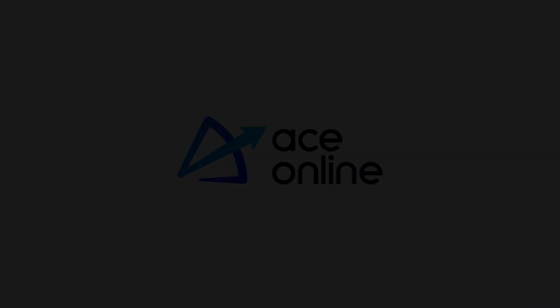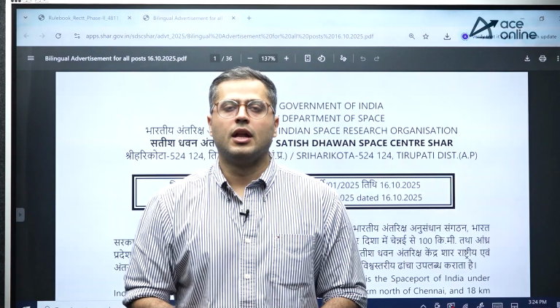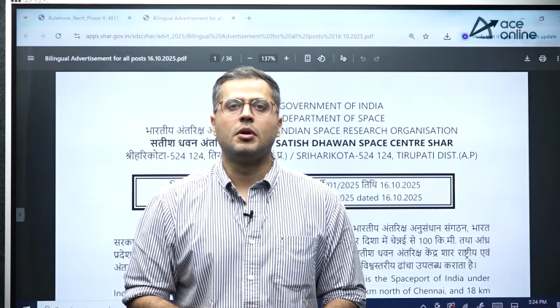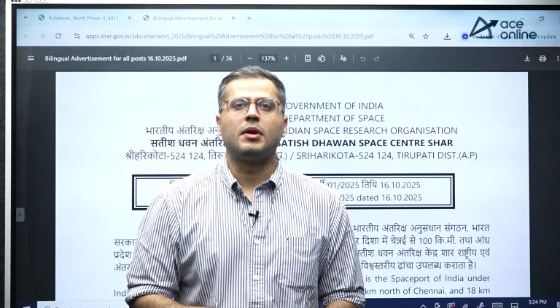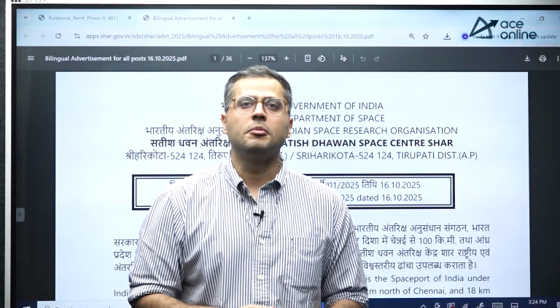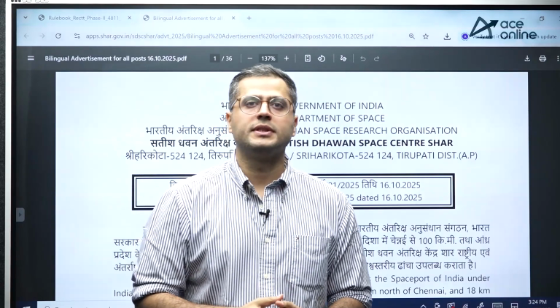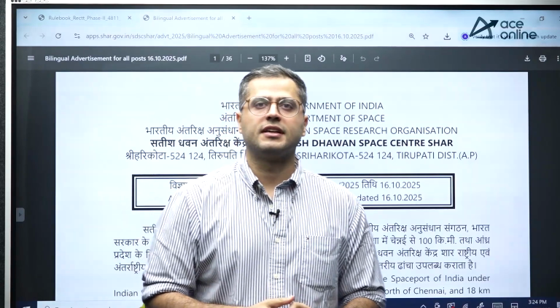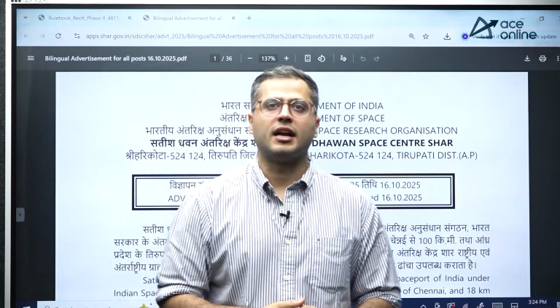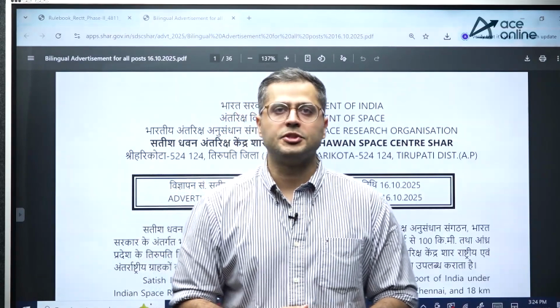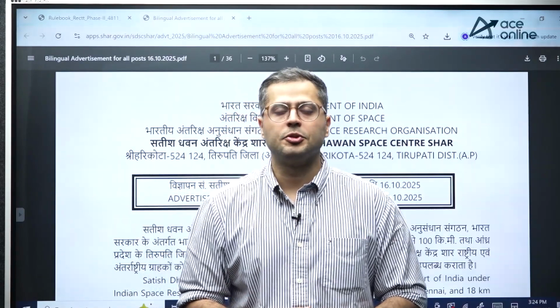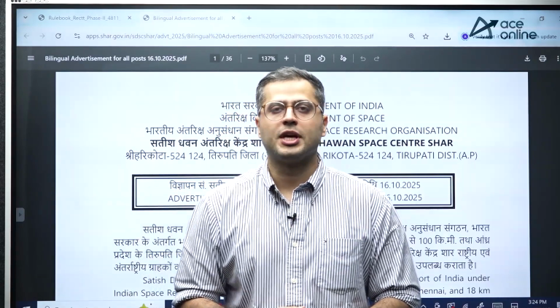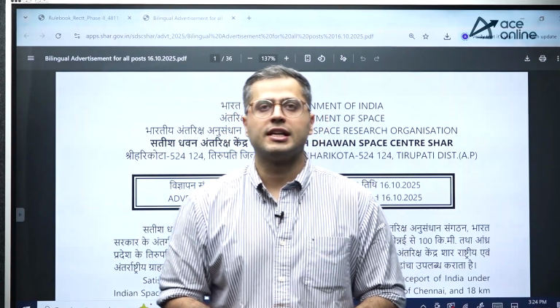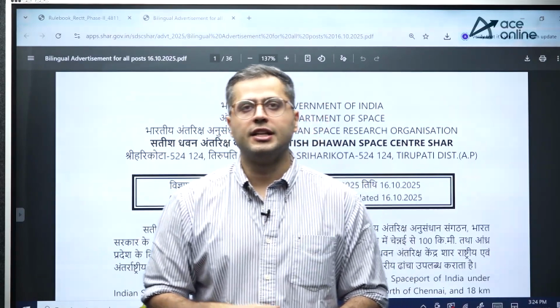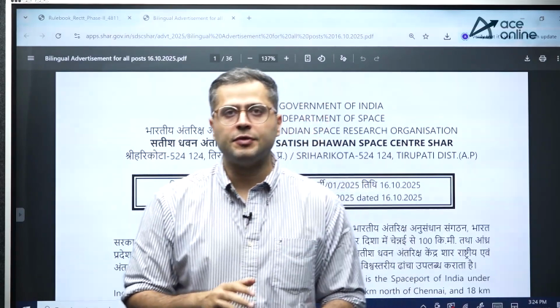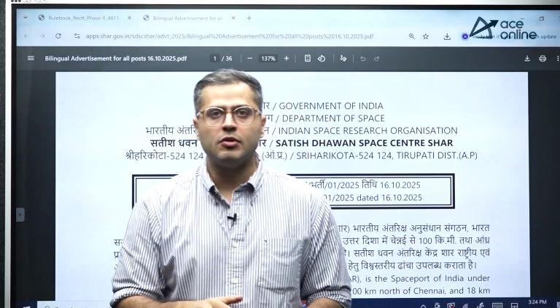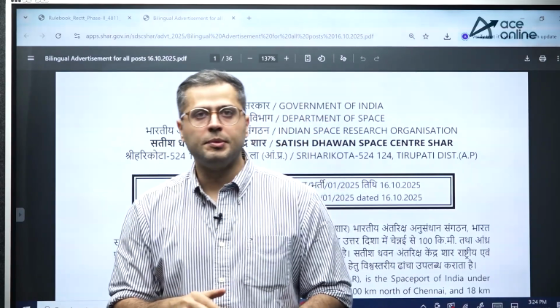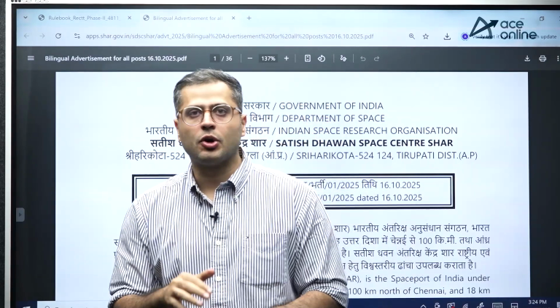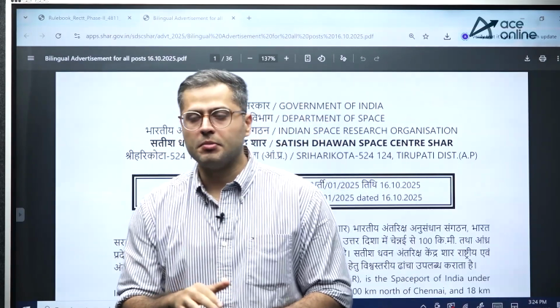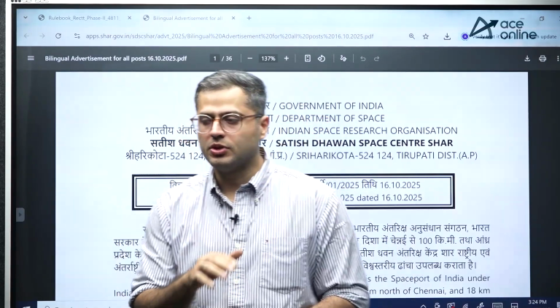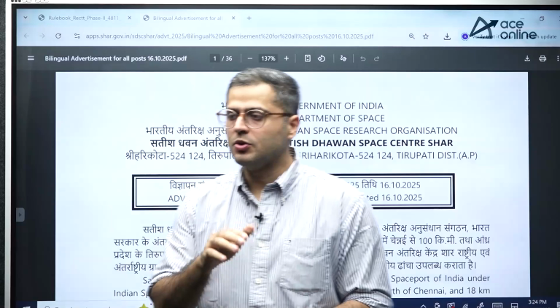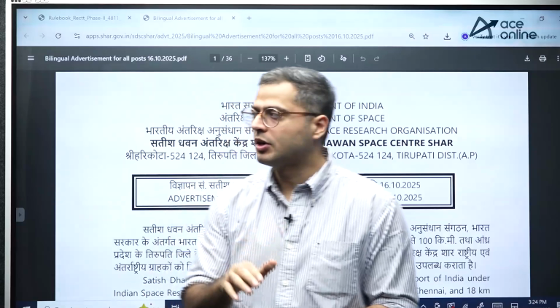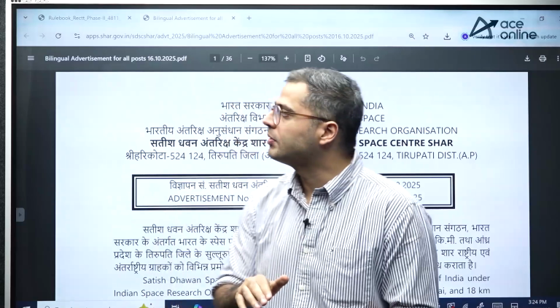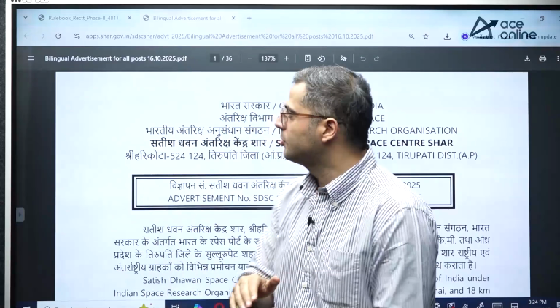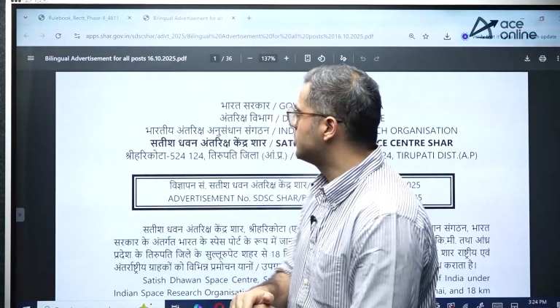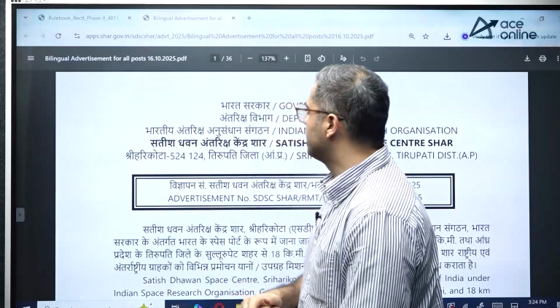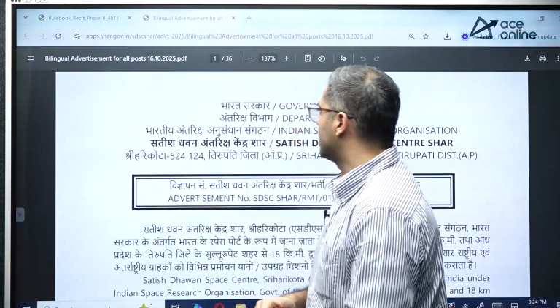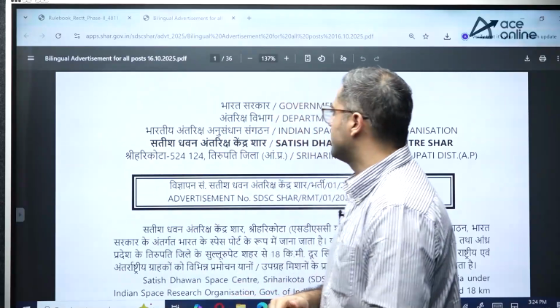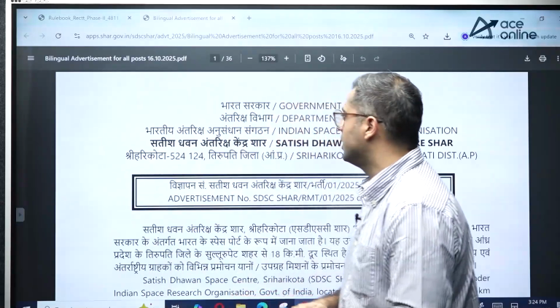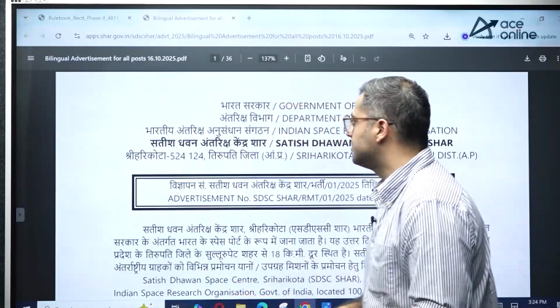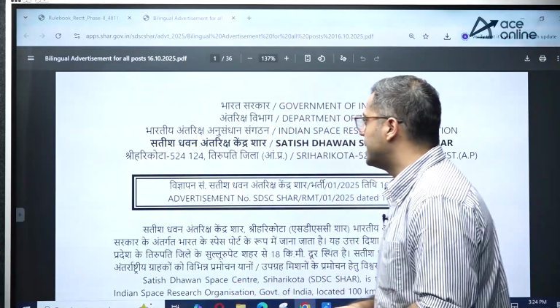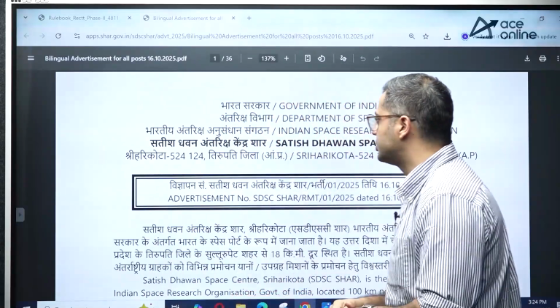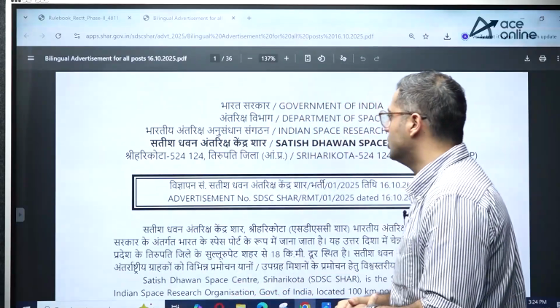Hello everyone, welcome to ACN Advice YouTube channel. In this video, we will be talking about the new recruitment opportunity which has been released by ISRO.